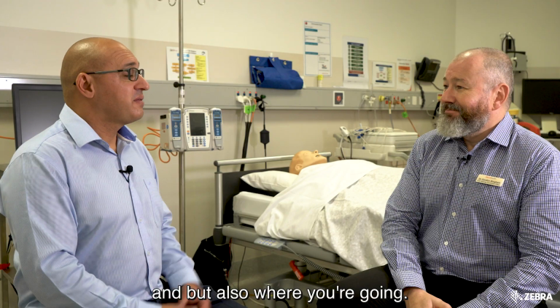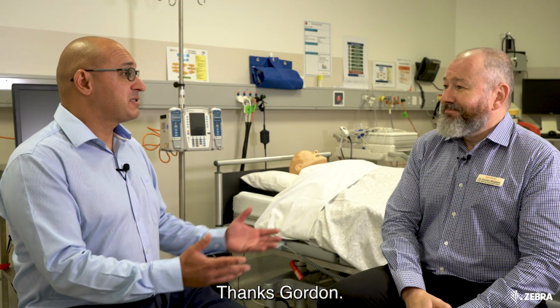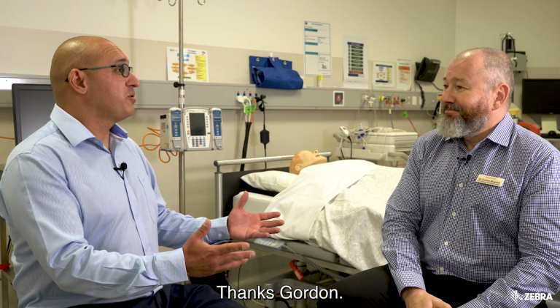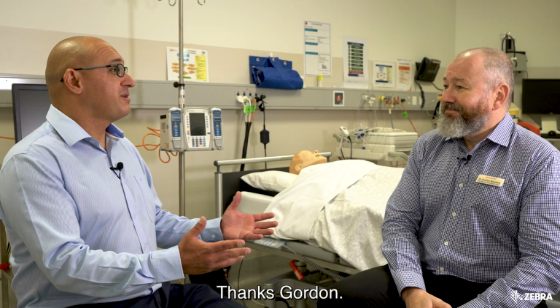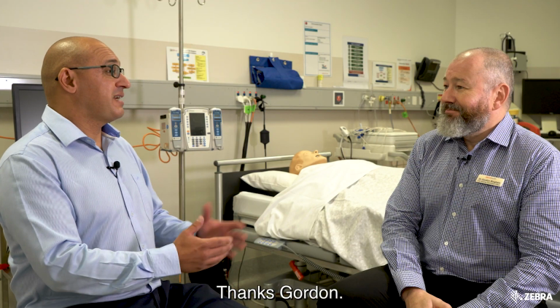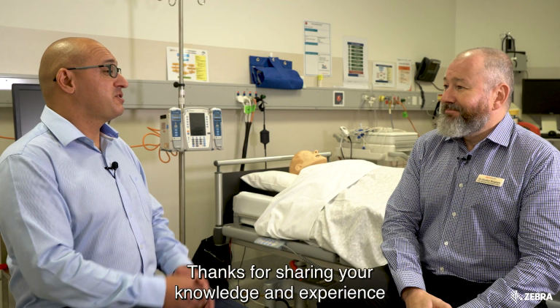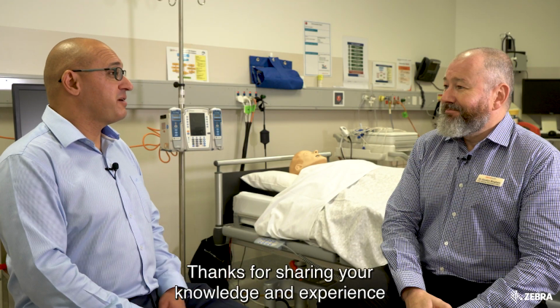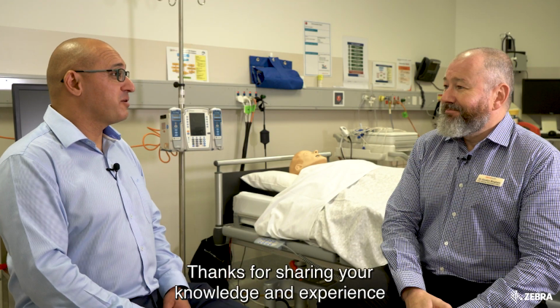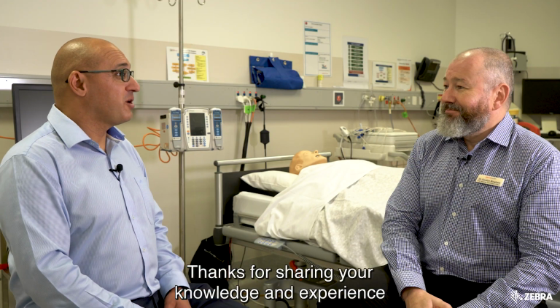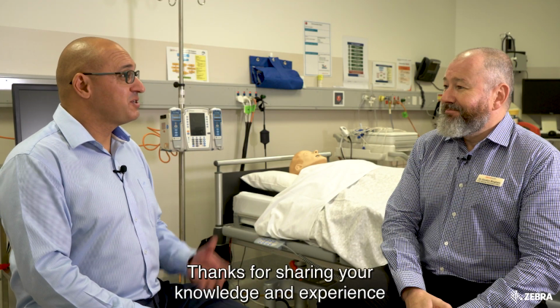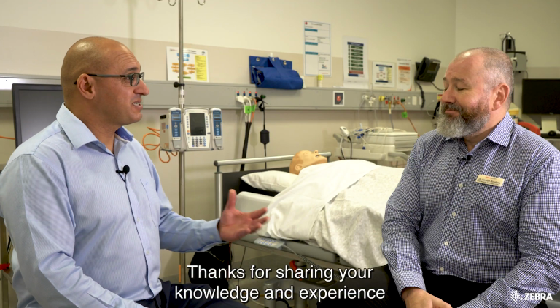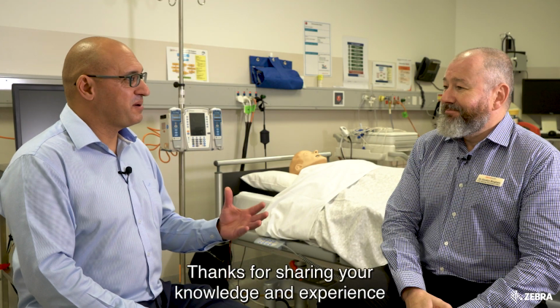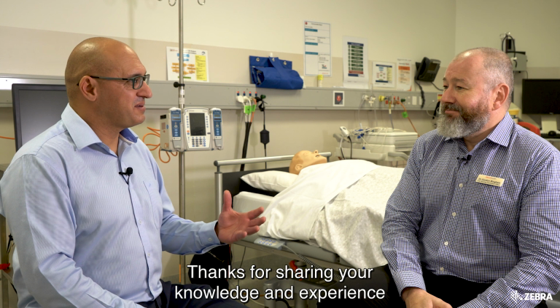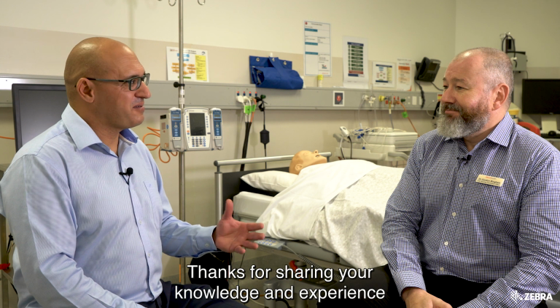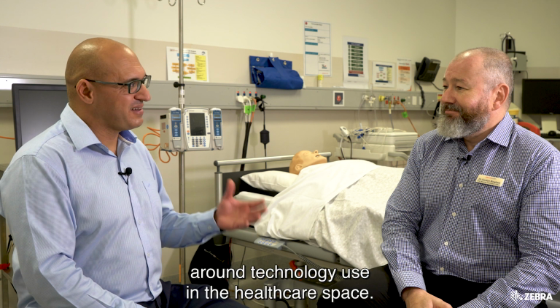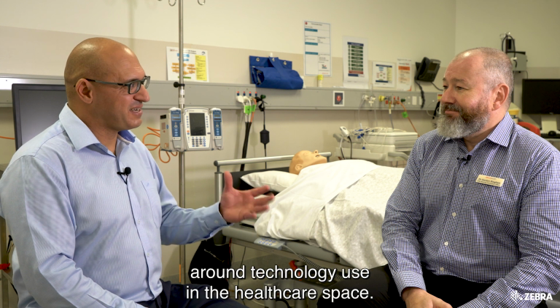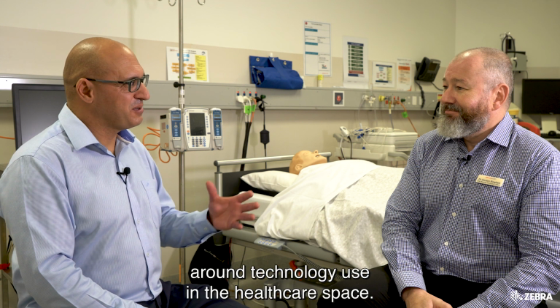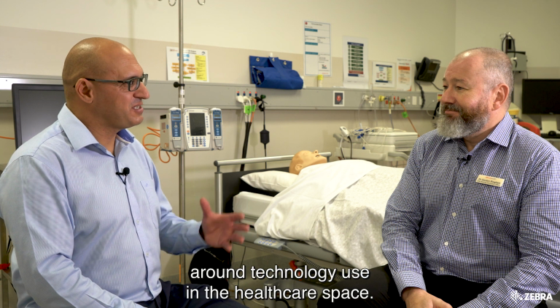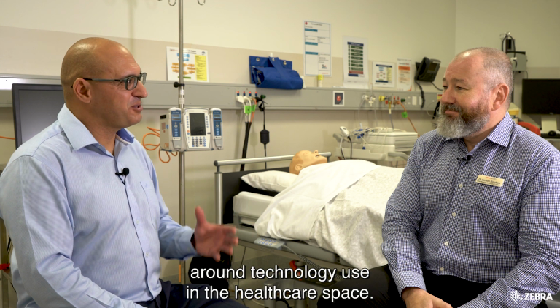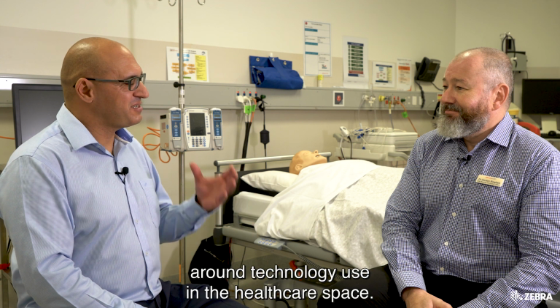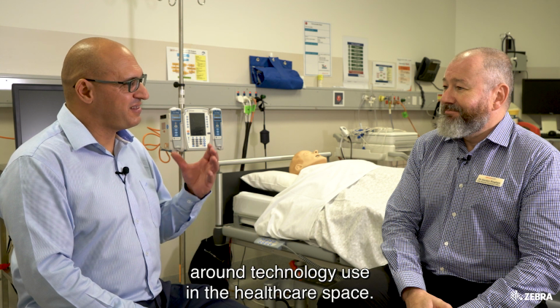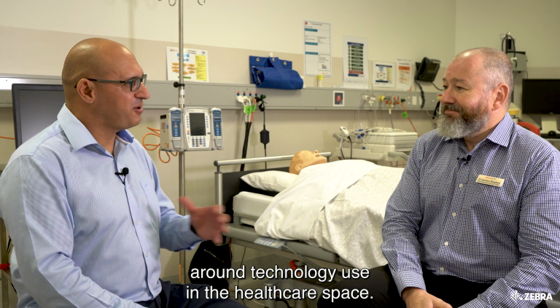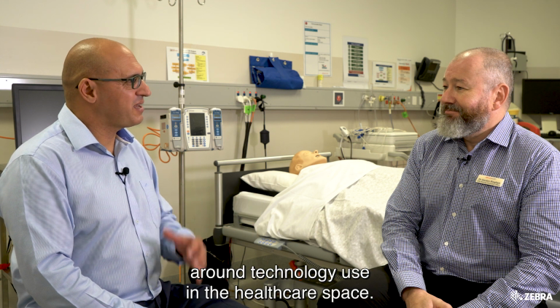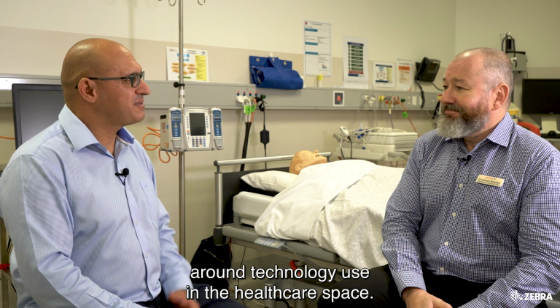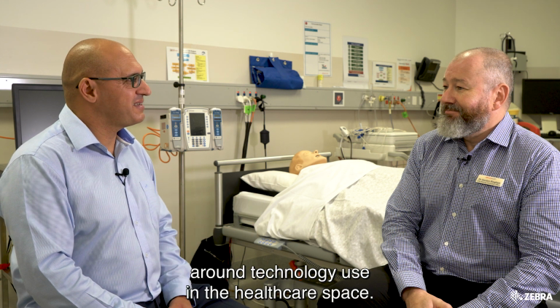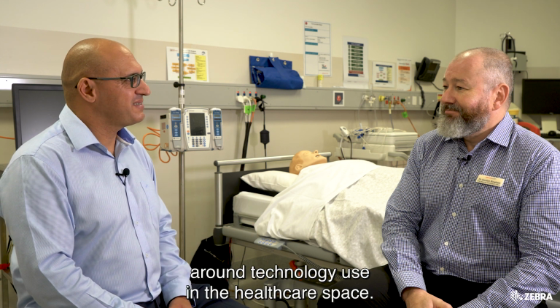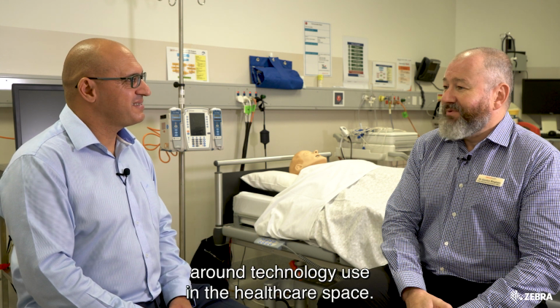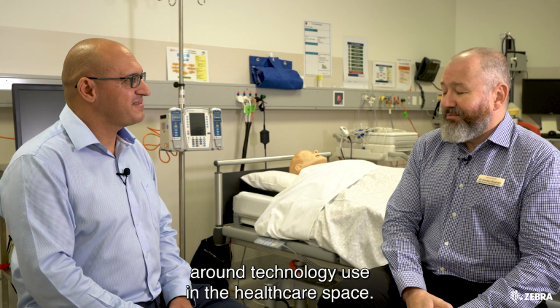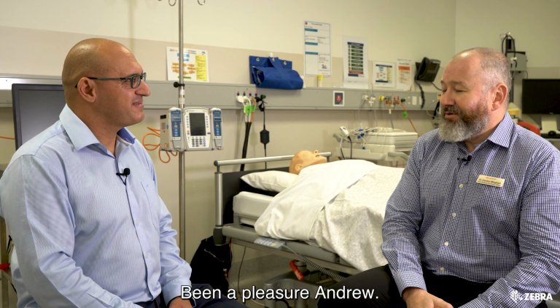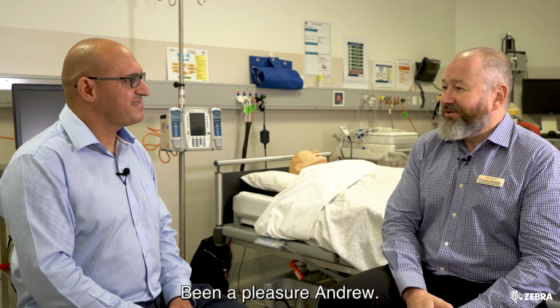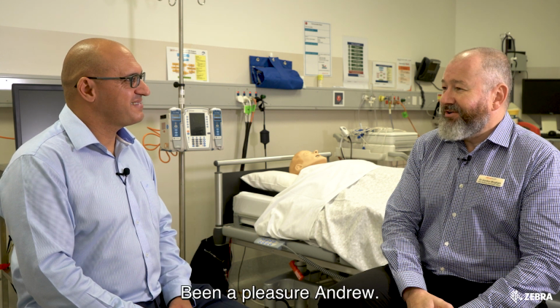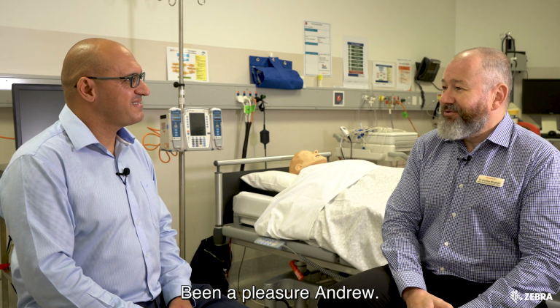Thanks, Gordon. Thanks for sharing your knowledge and experience around technology use in the healthcare space. It's been a pleasure, Andrew.